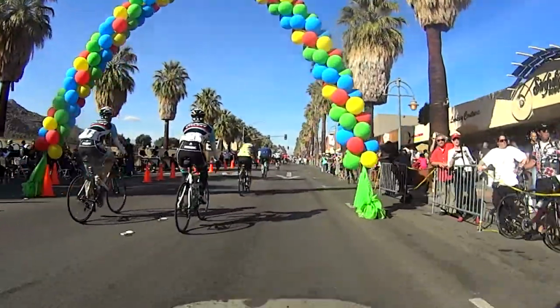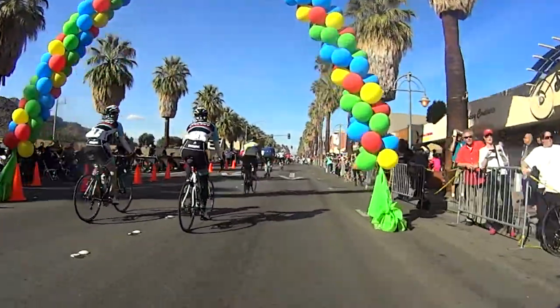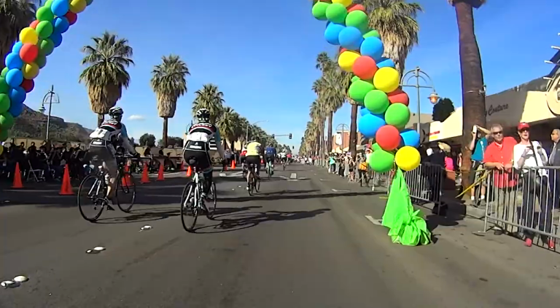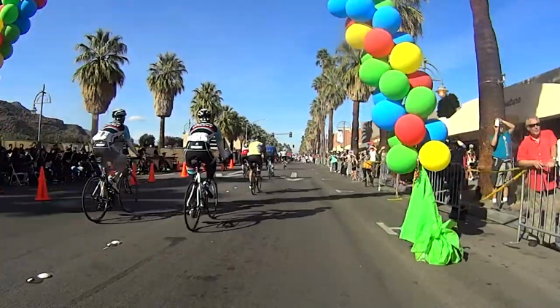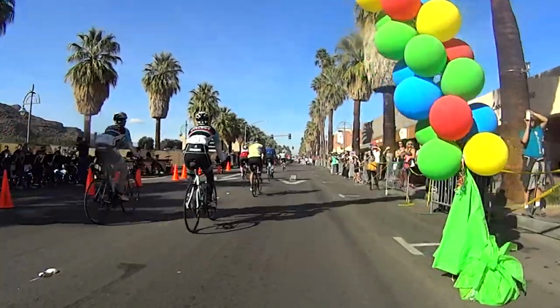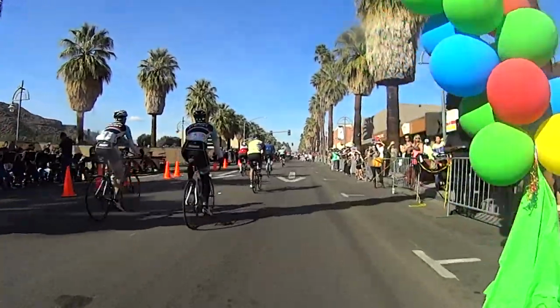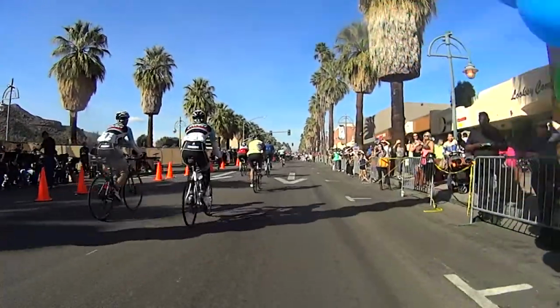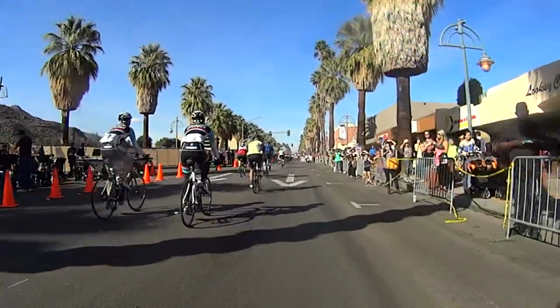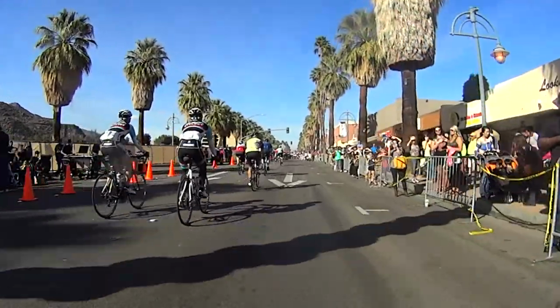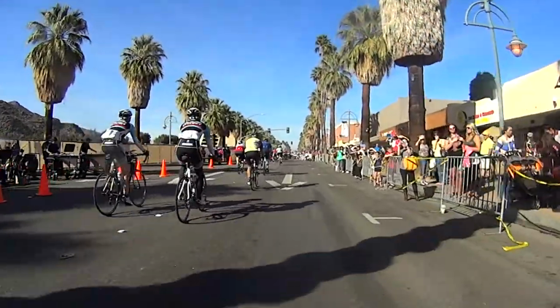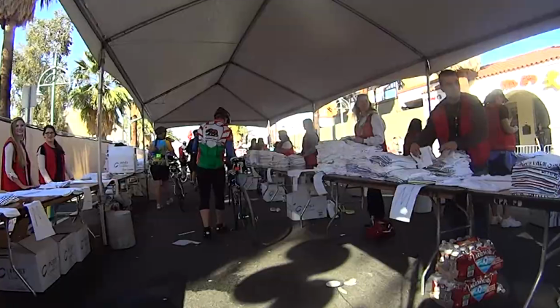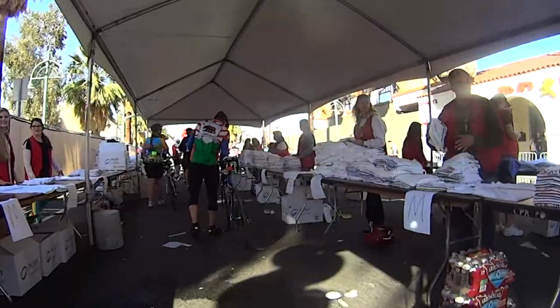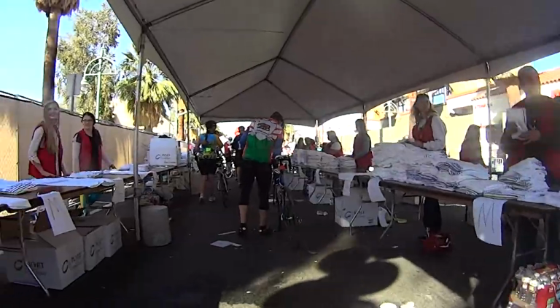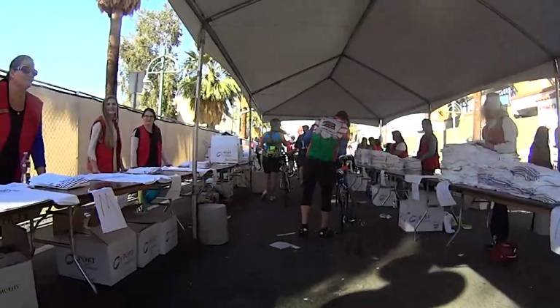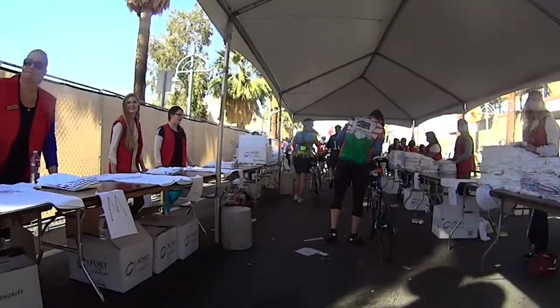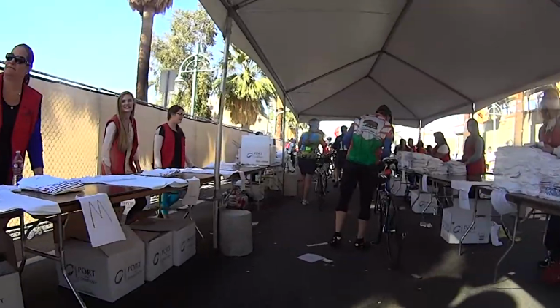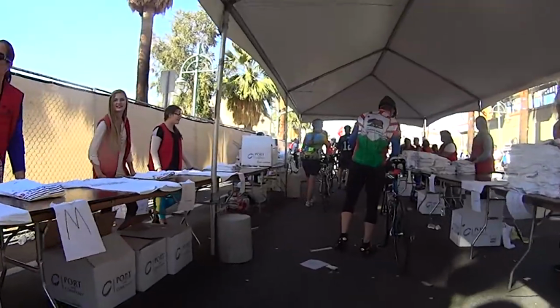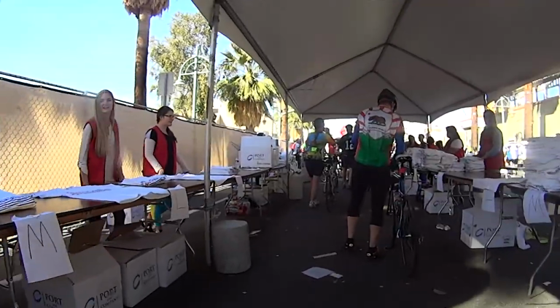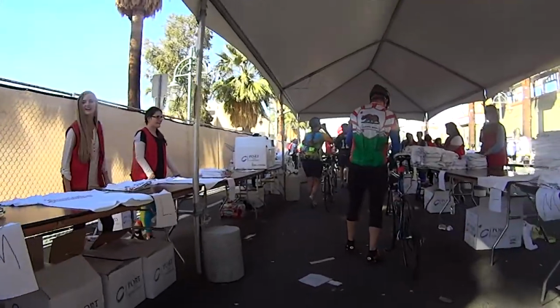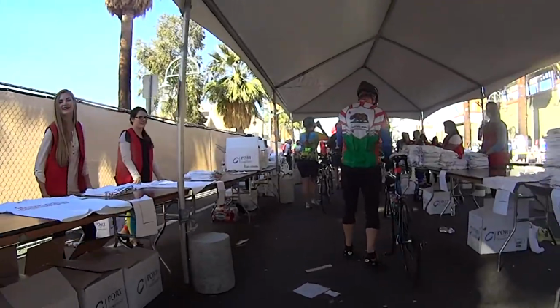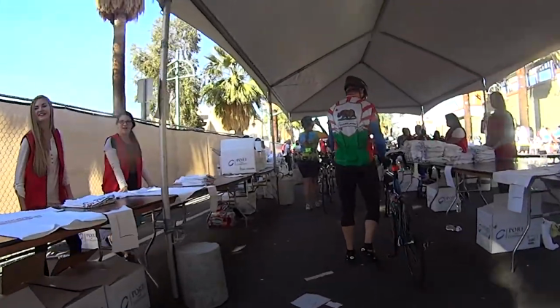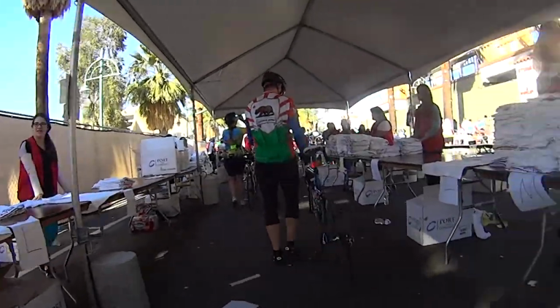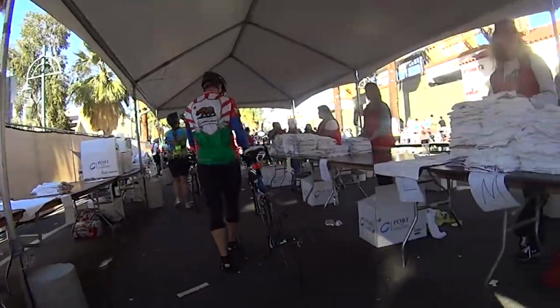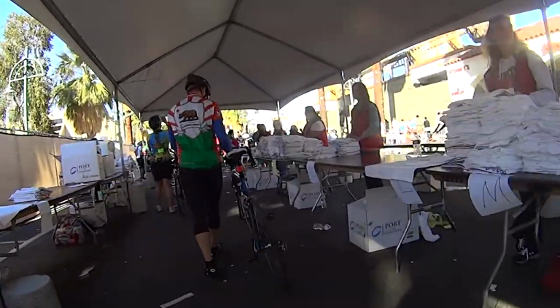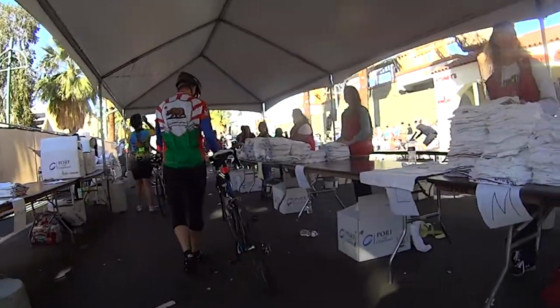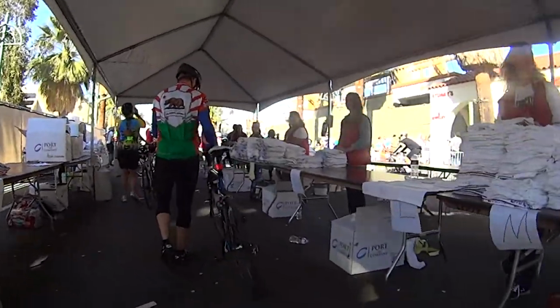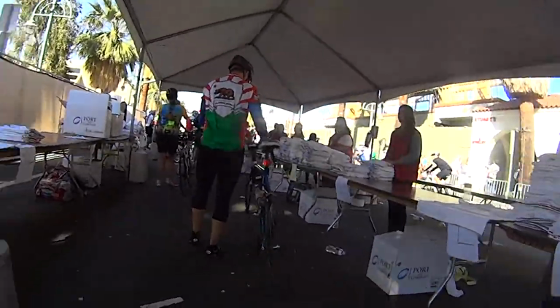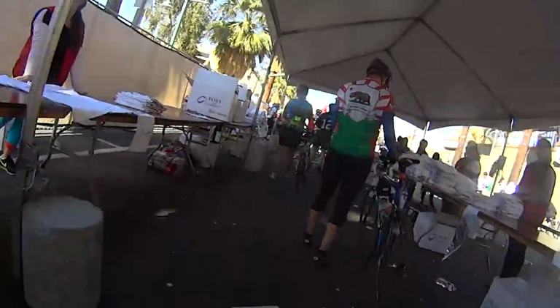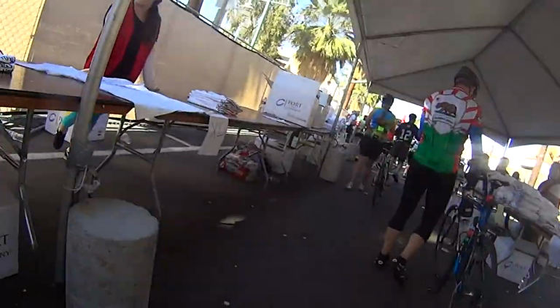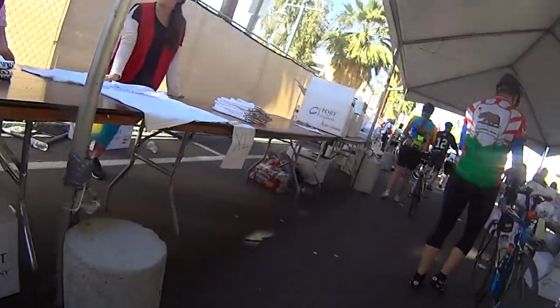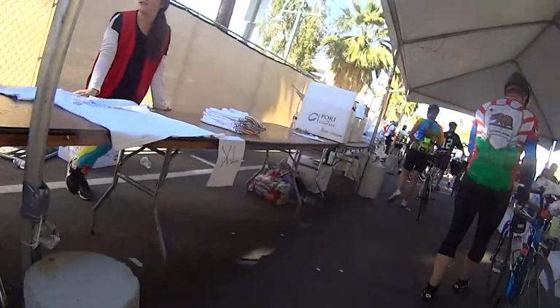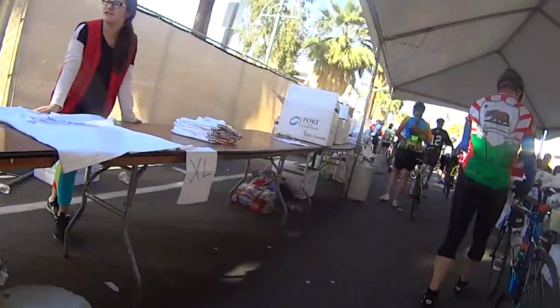A quick stop to pick up your t-shirt, and you are done. Thanks for watching.